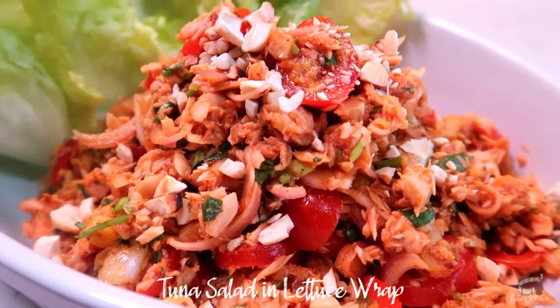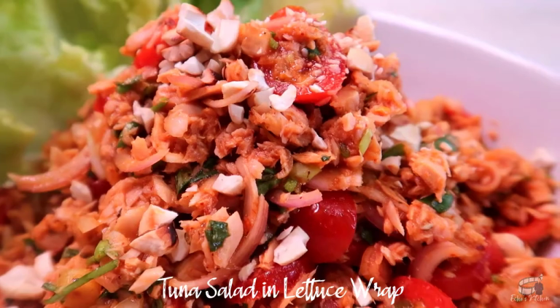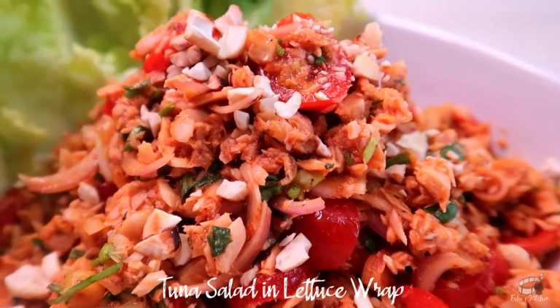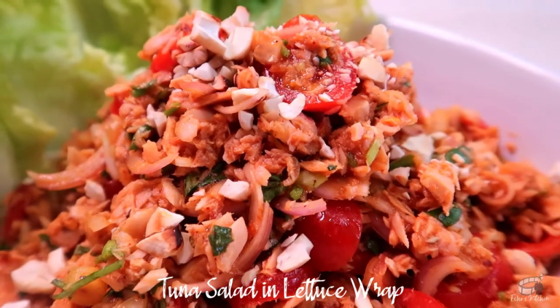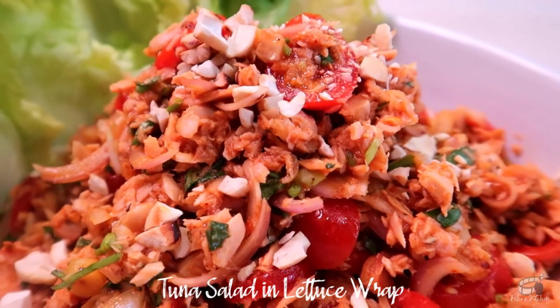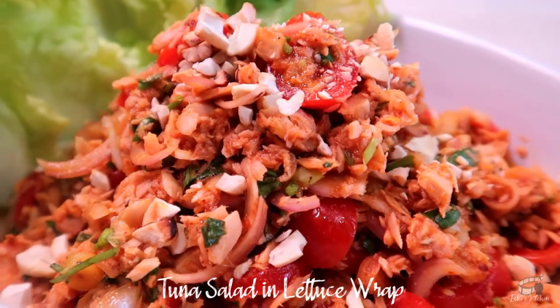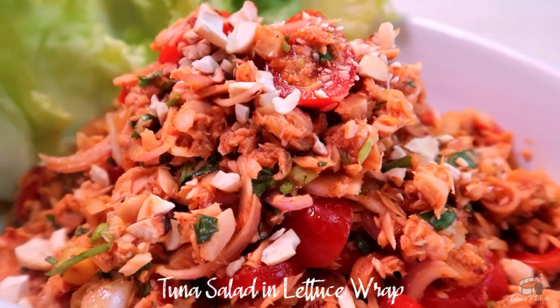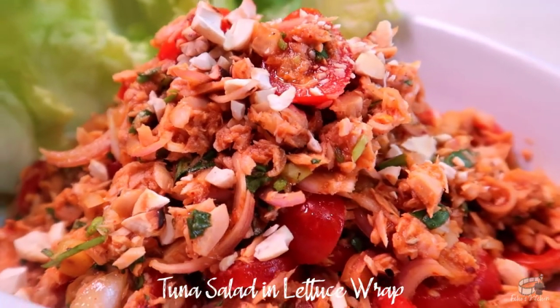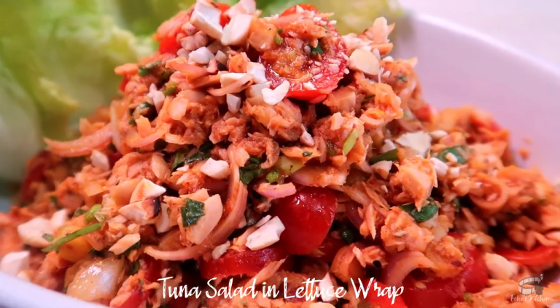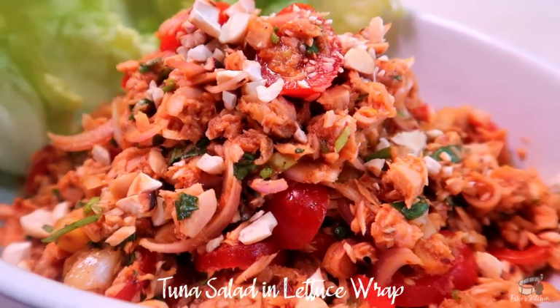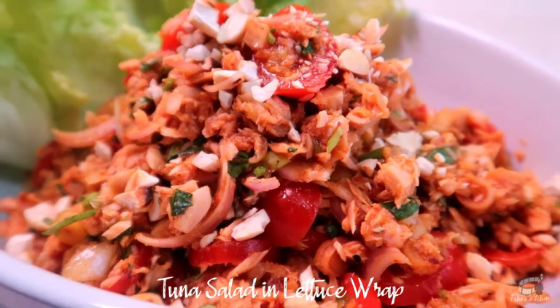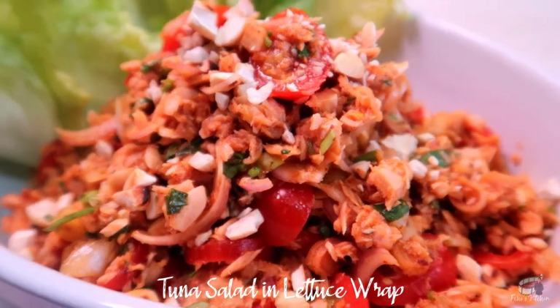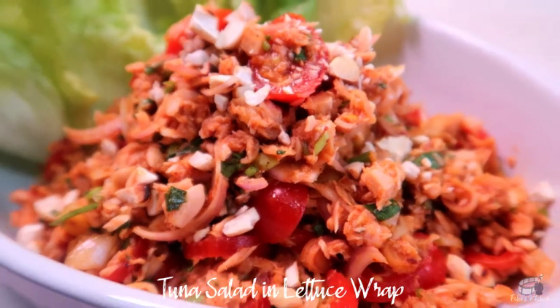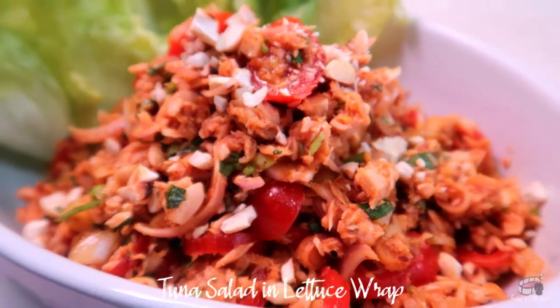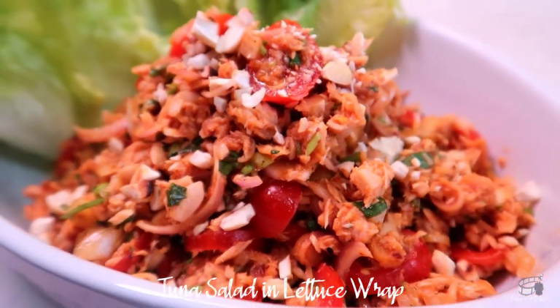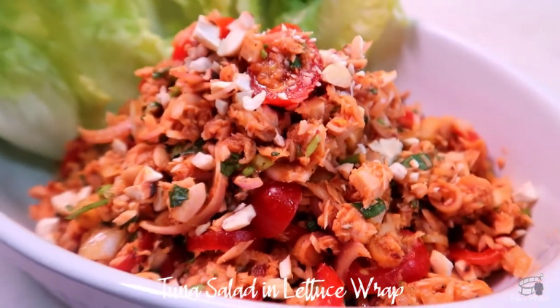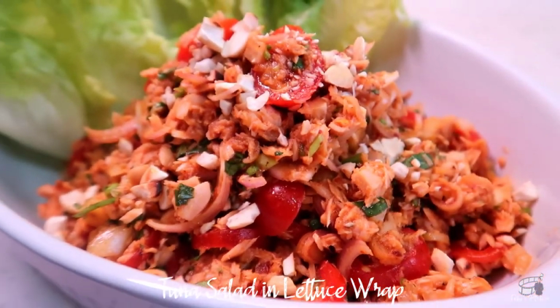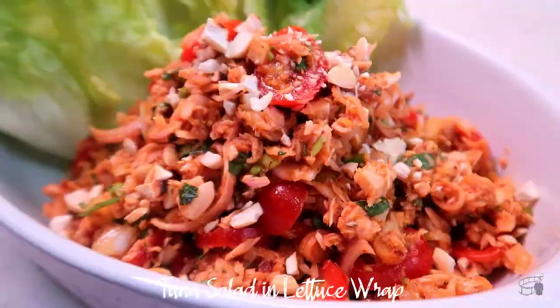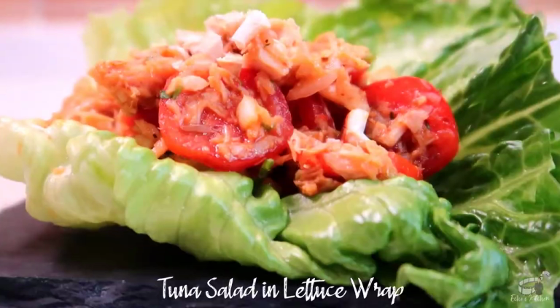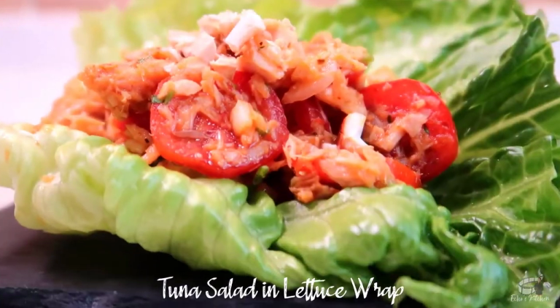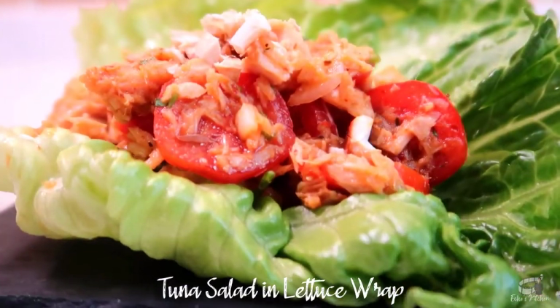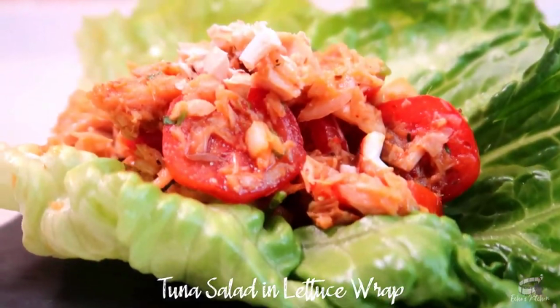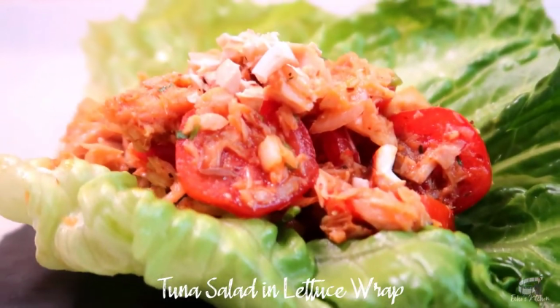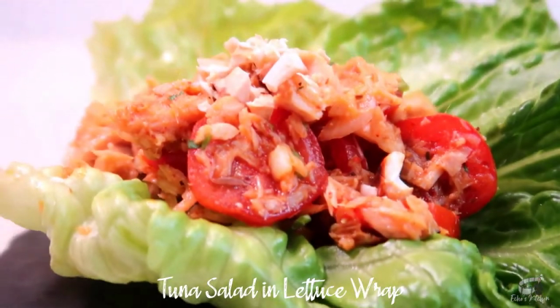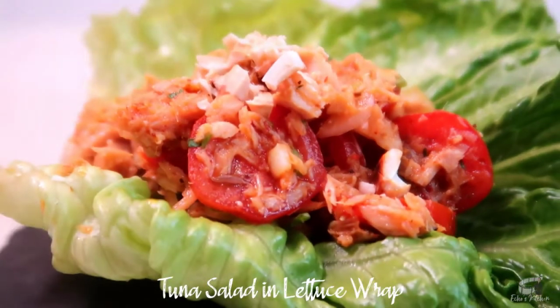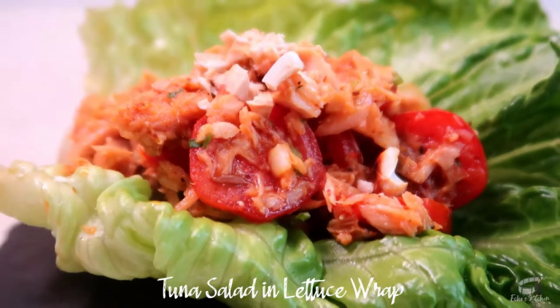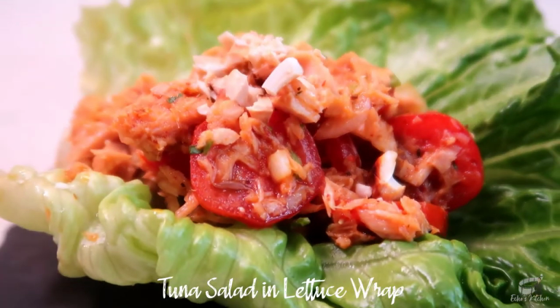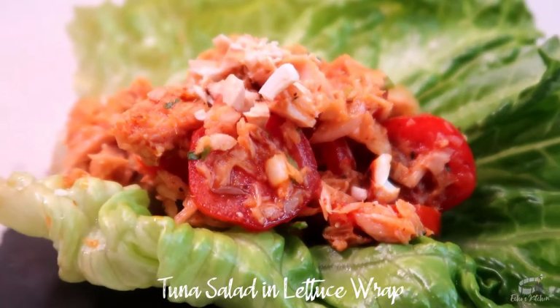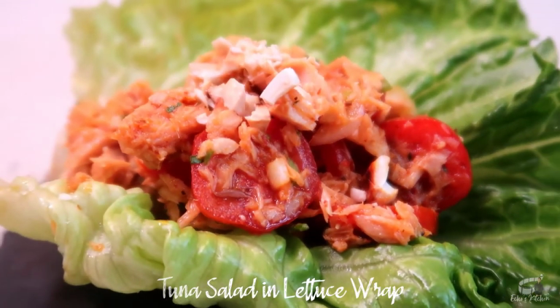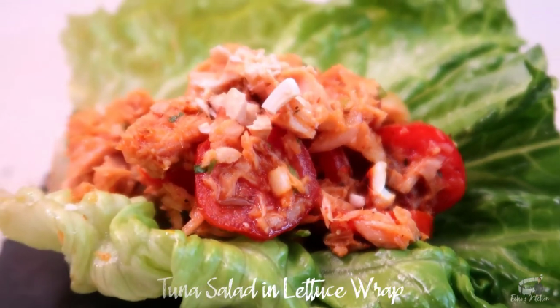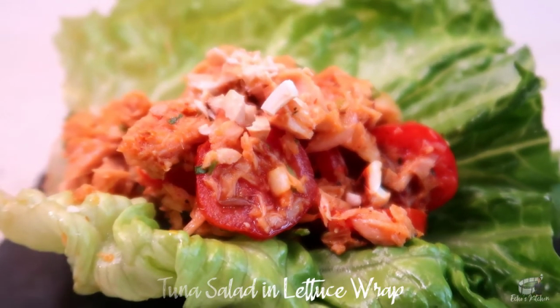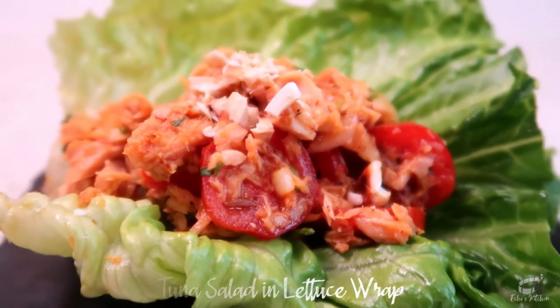Tuna salad in lettuce wrap is a great meal if you're craving for something healthy yet super tasty and savory. This salad is so addicting, you're gonna love it. Serve immediately and, as always, enjoy!